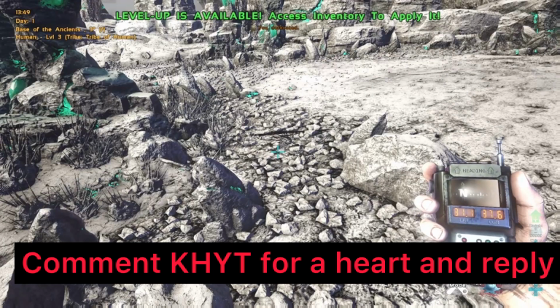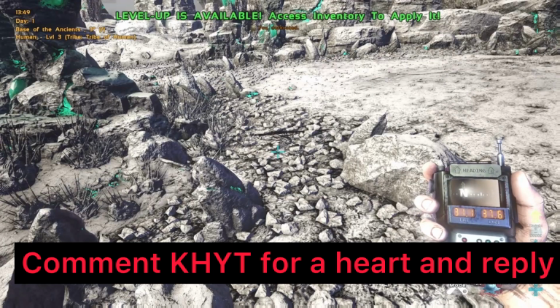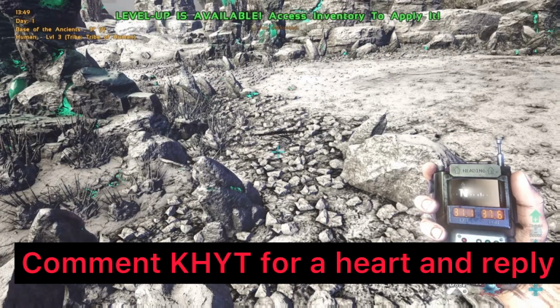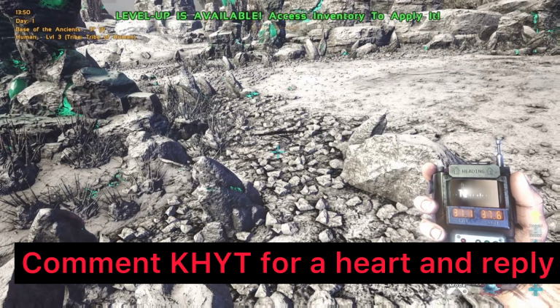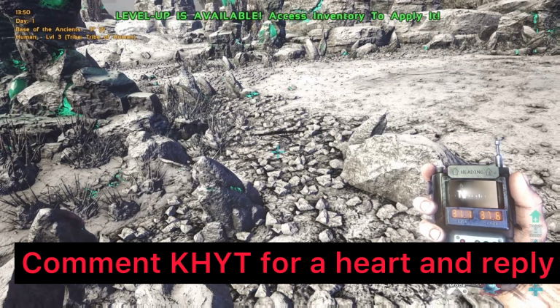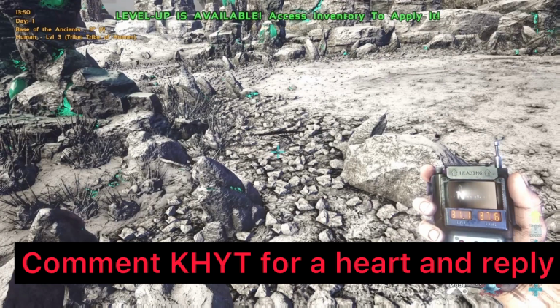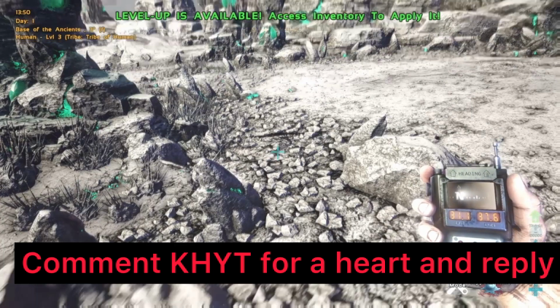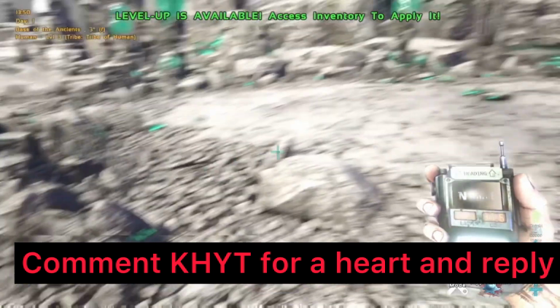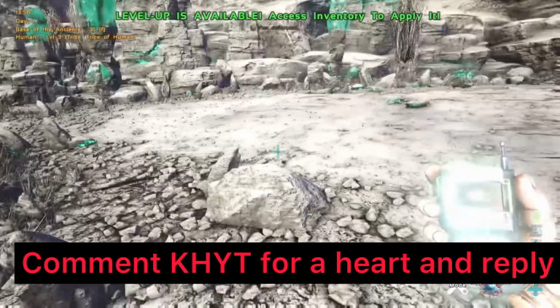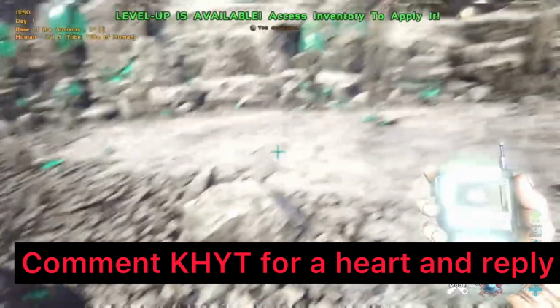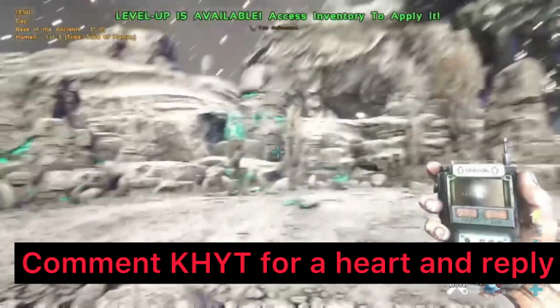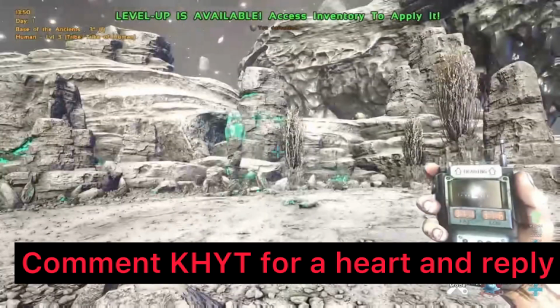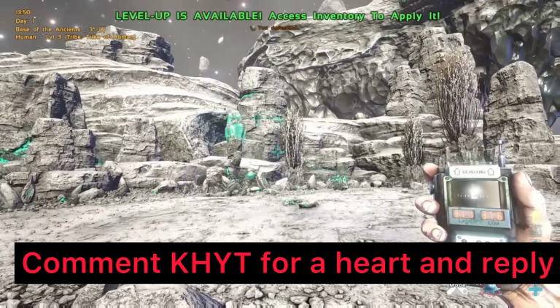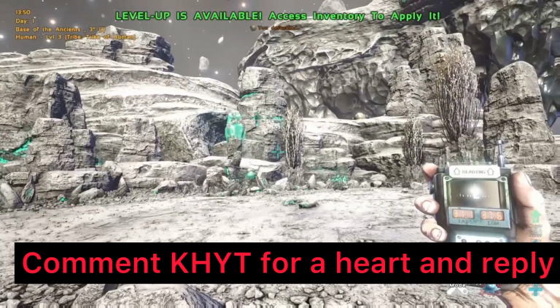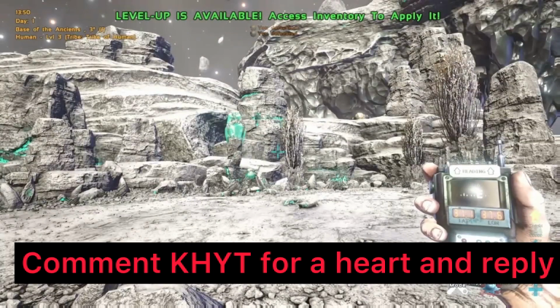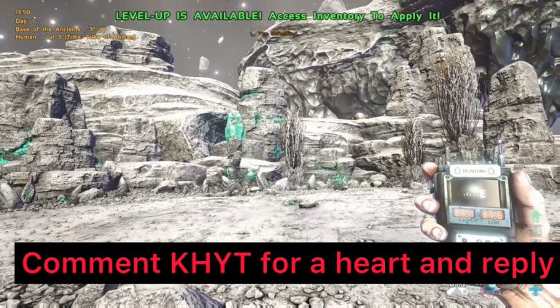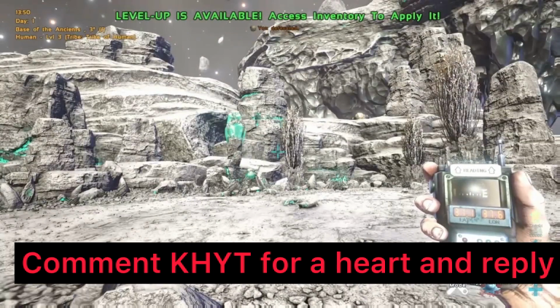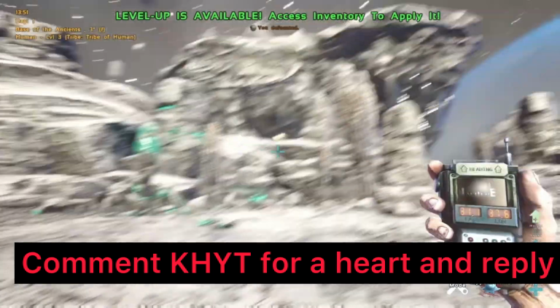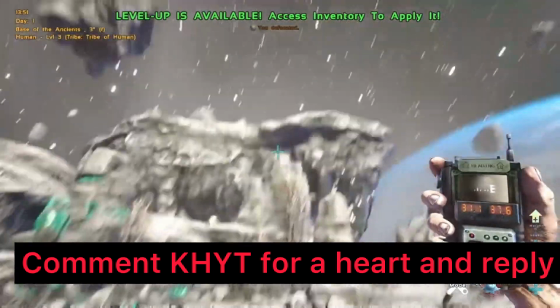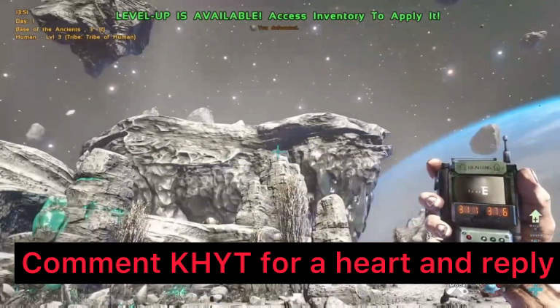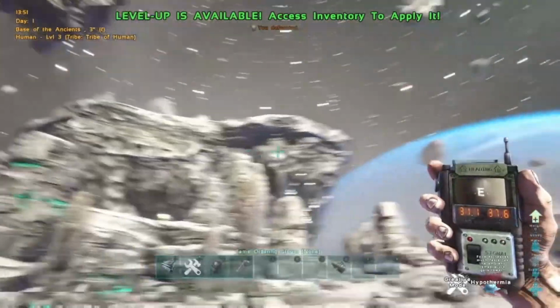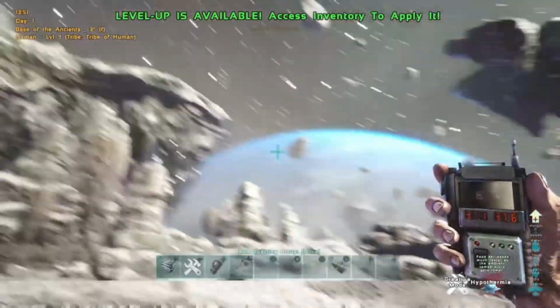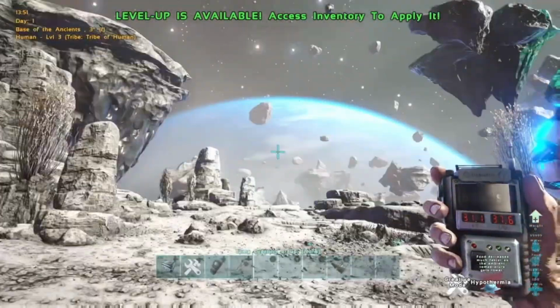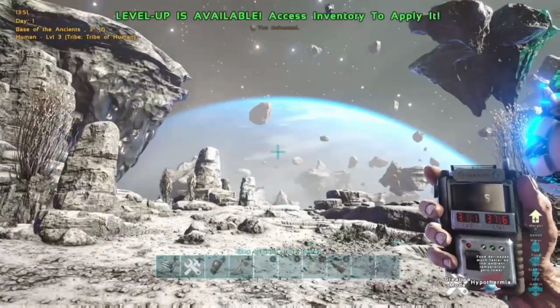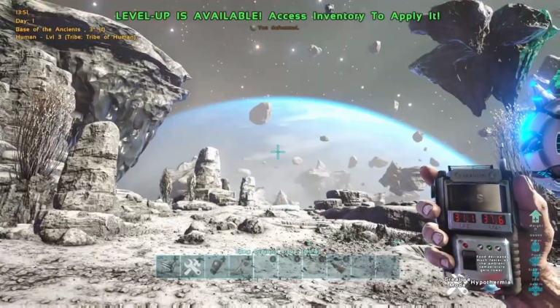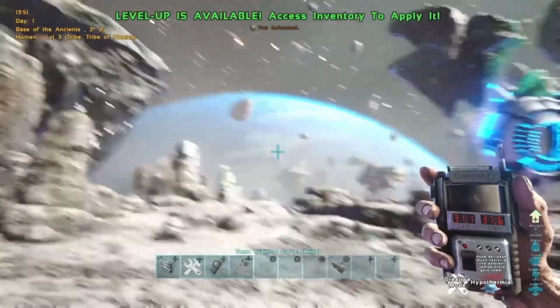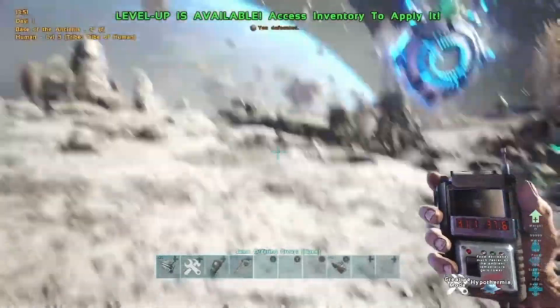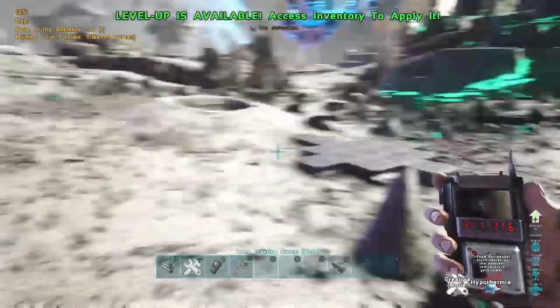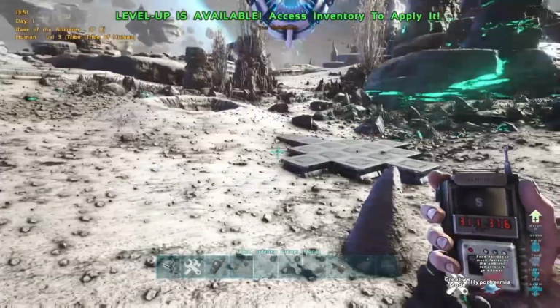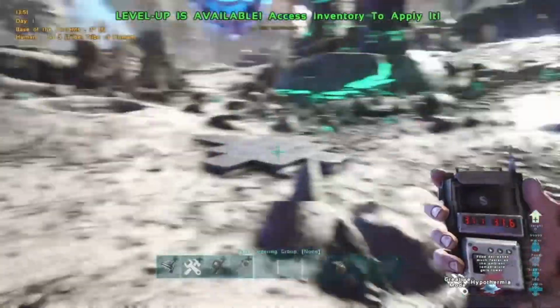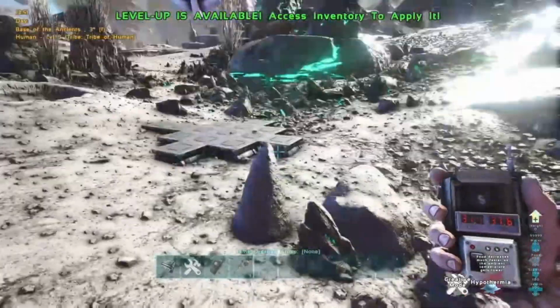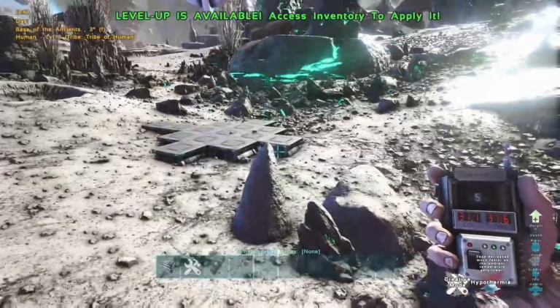Welcome back to another video. Today I'm going to be showing you a method on how you can actually mesh the big lunar cave, and I'll also be showing you a method on how to mesh the oil cave either later today or tomorrow.